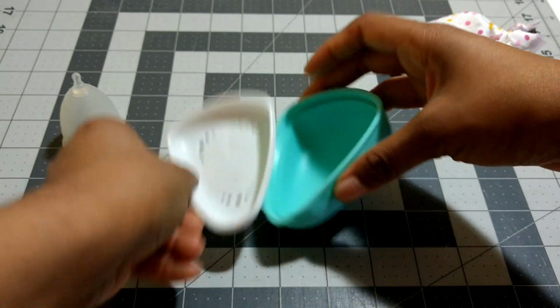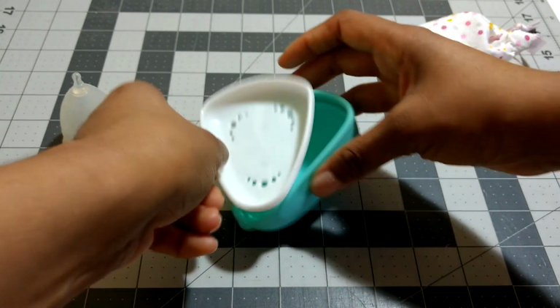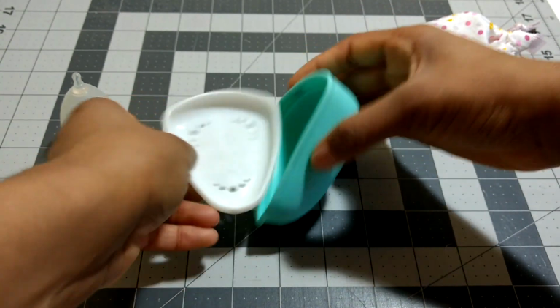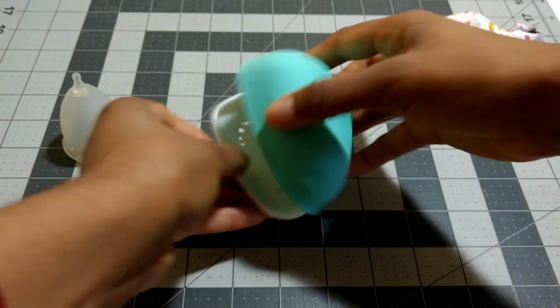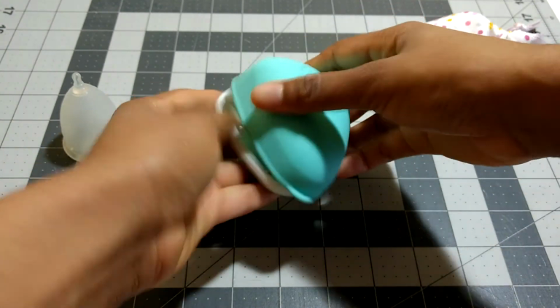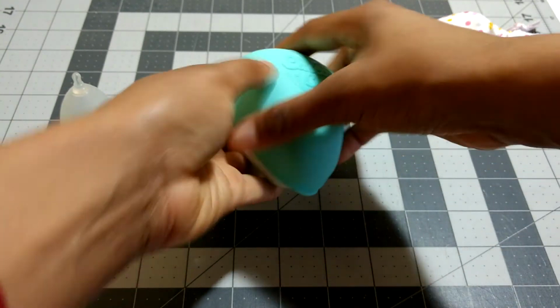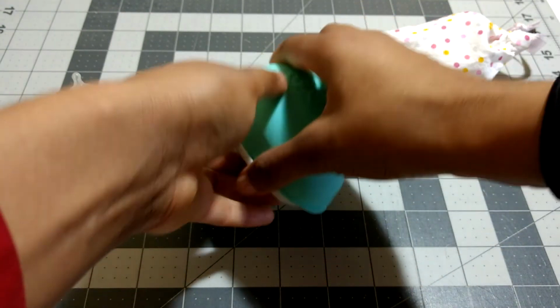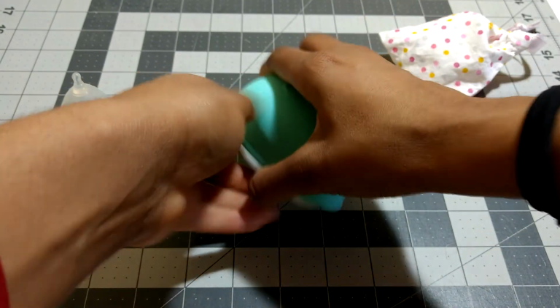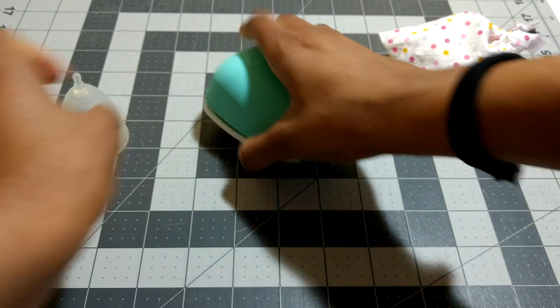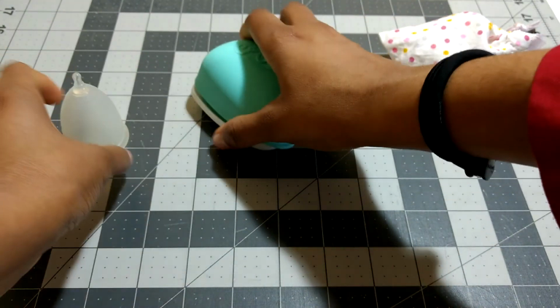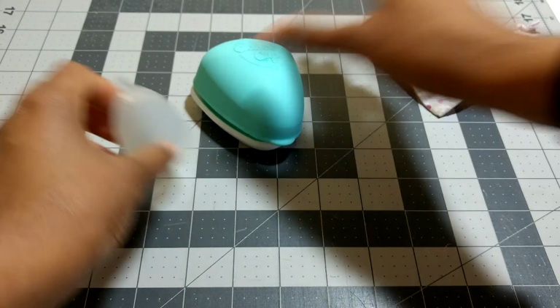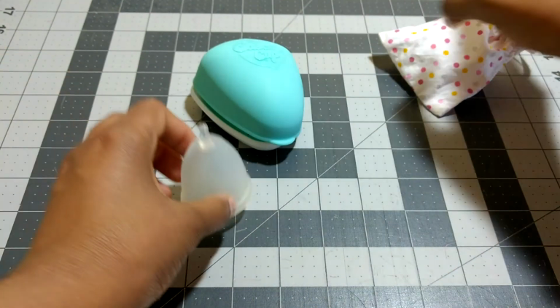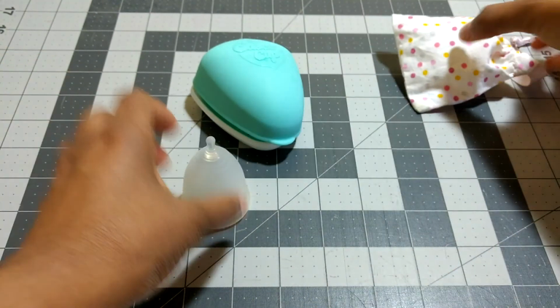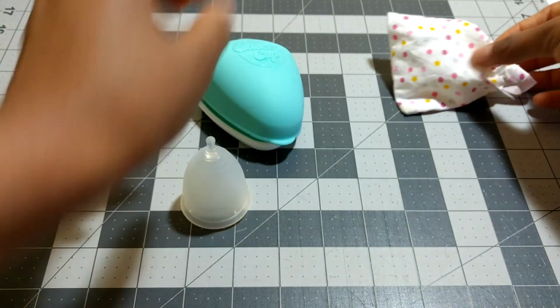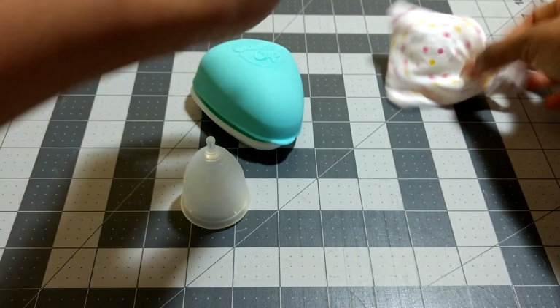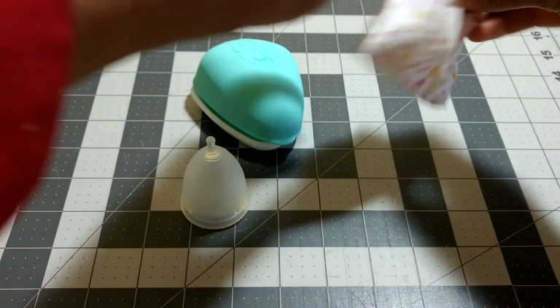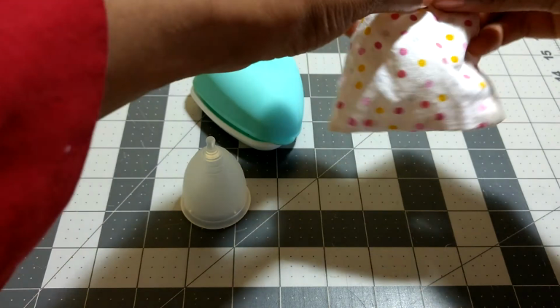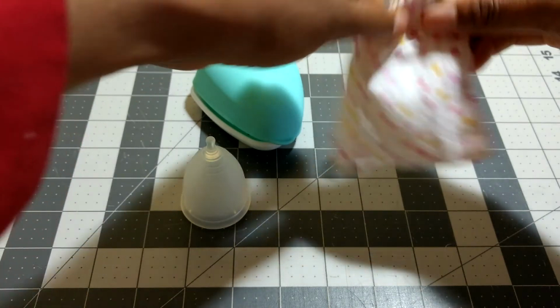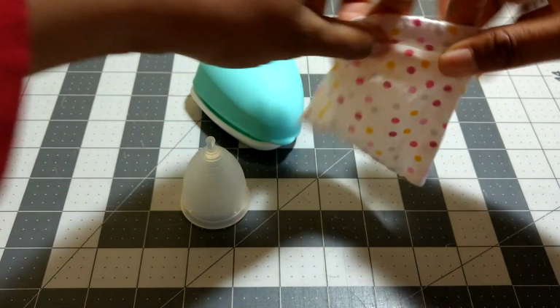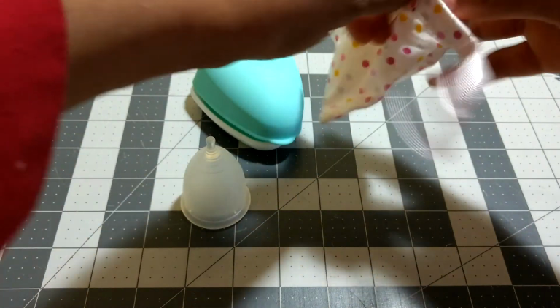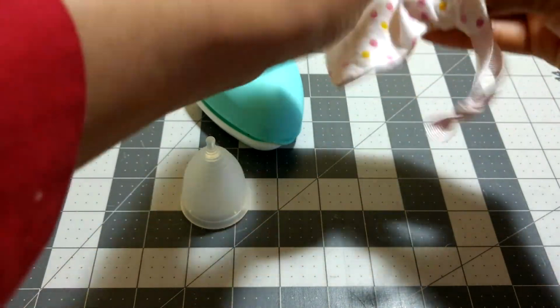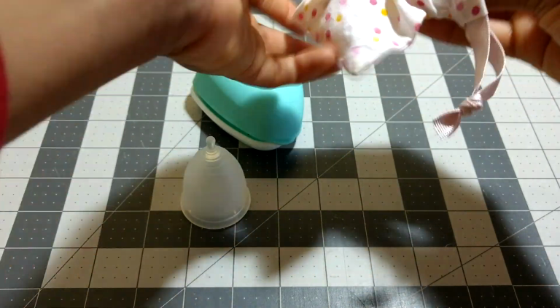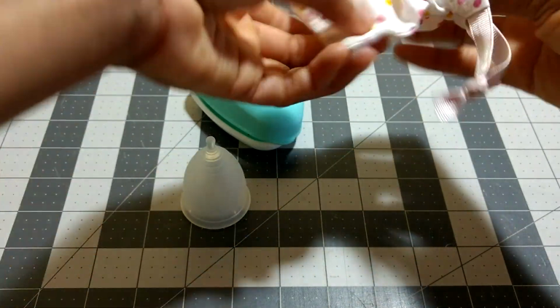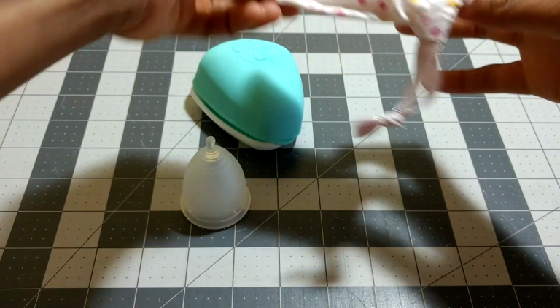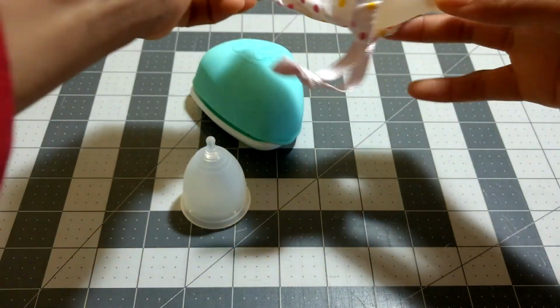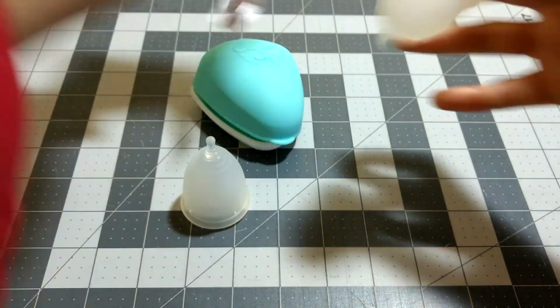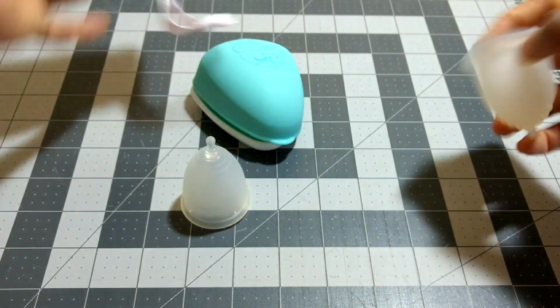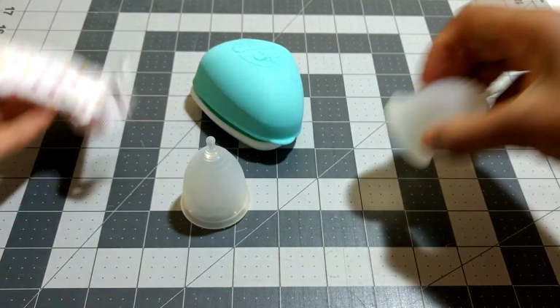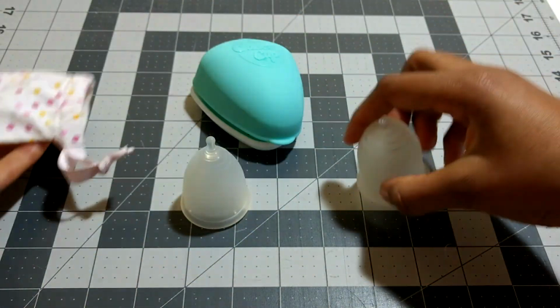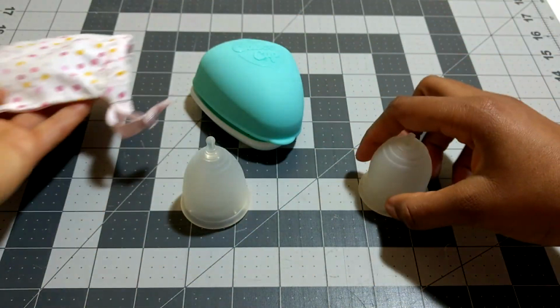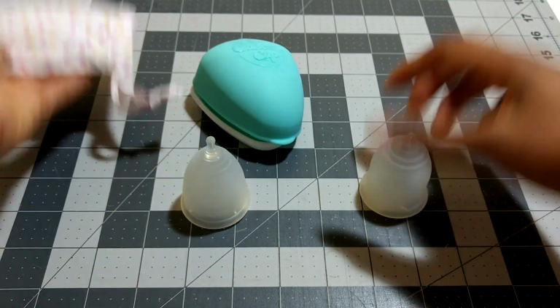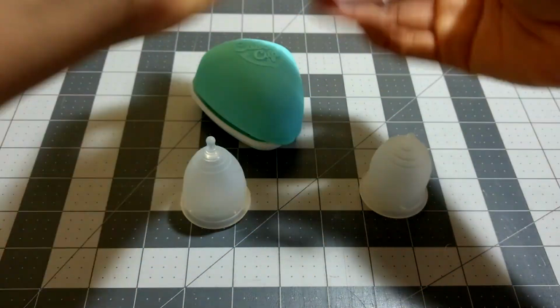So that is a look at the Casco Cup Mini and the Lennar Cup Sensitive. If you have any other questions about them, please let me know. Thanks for watching!